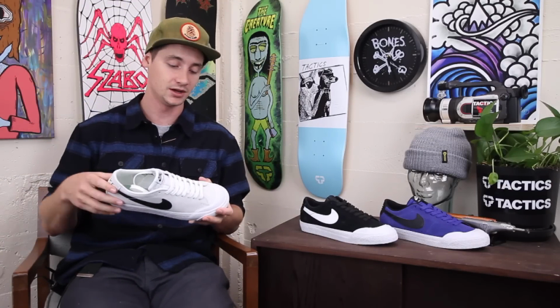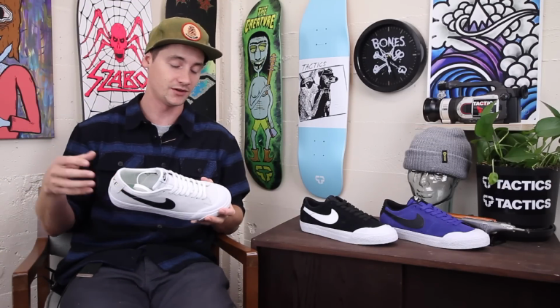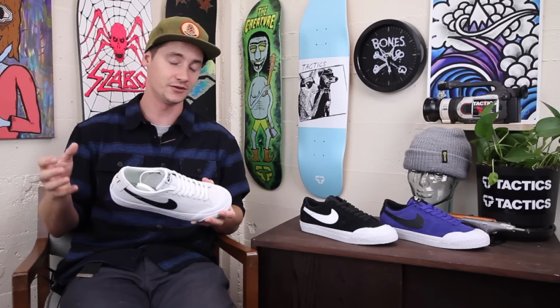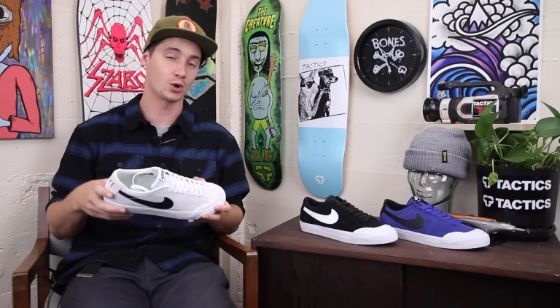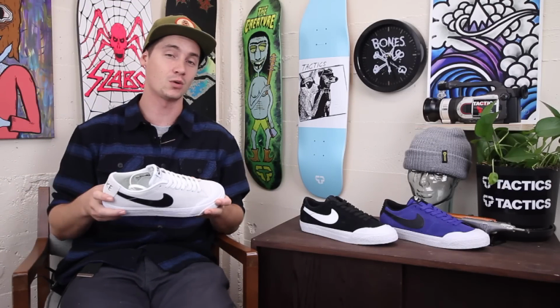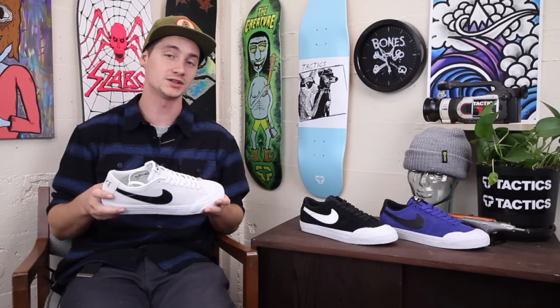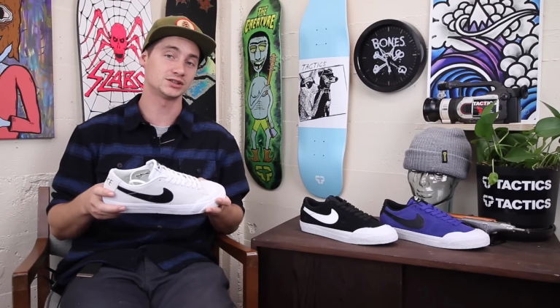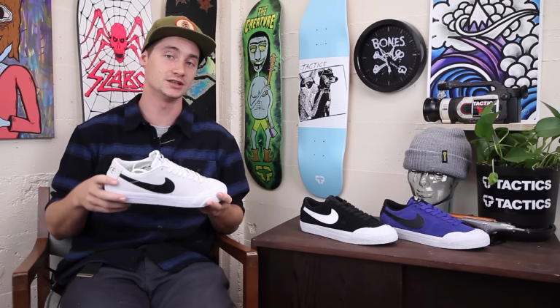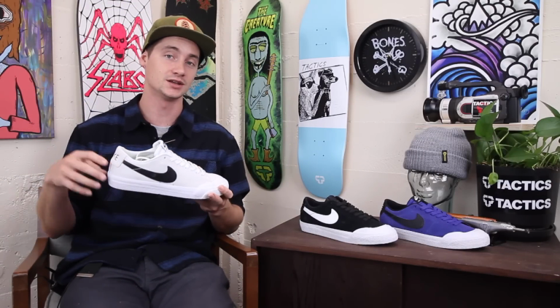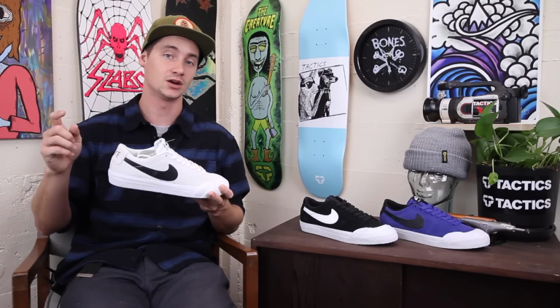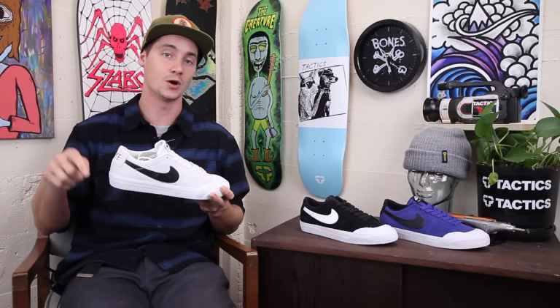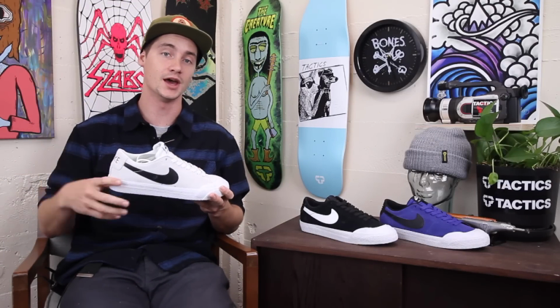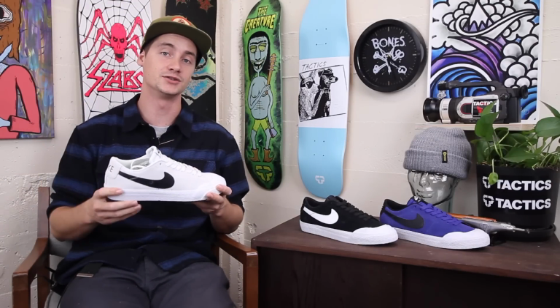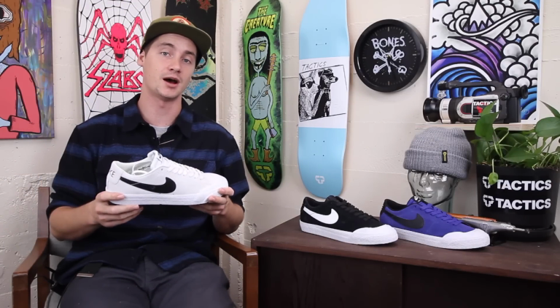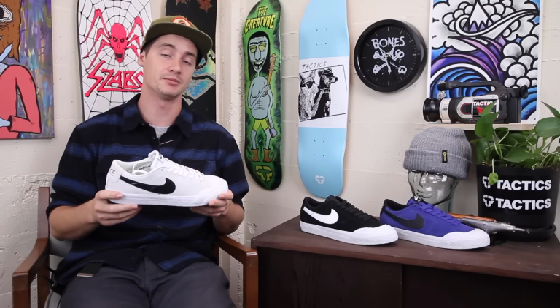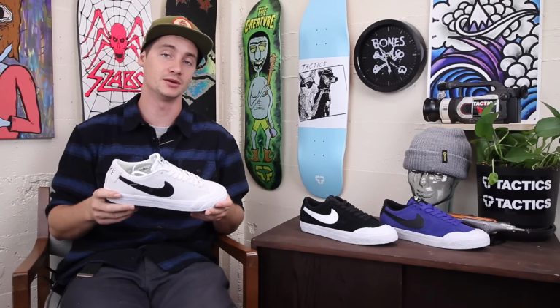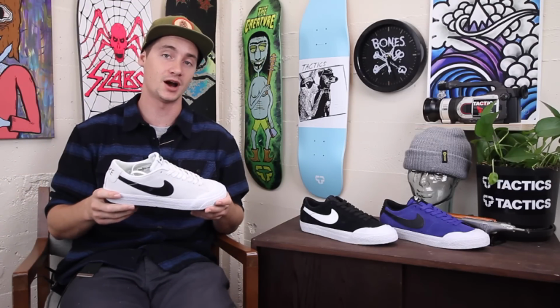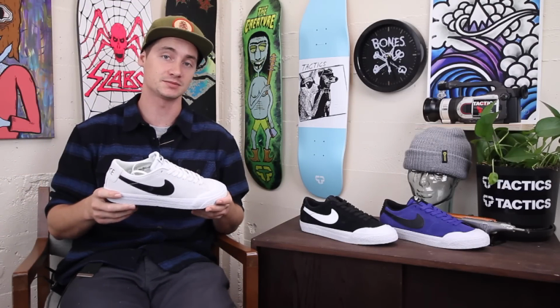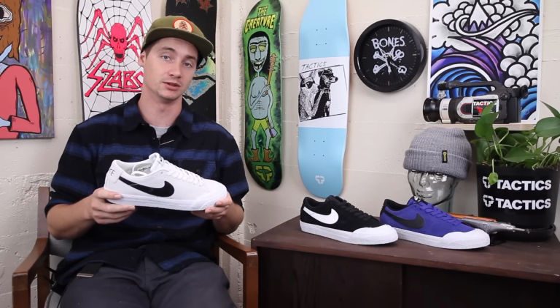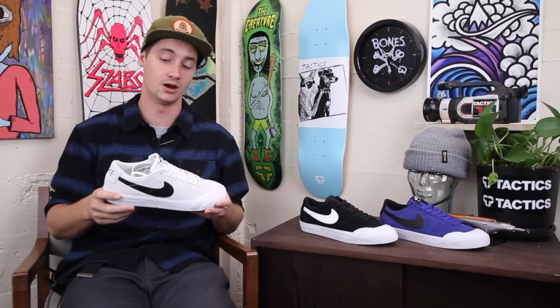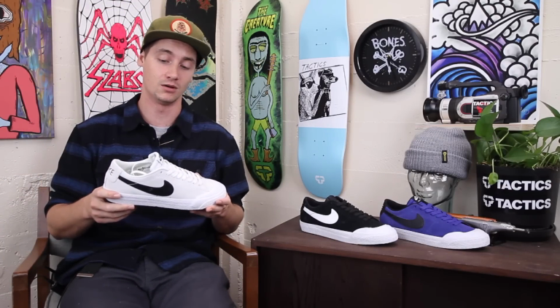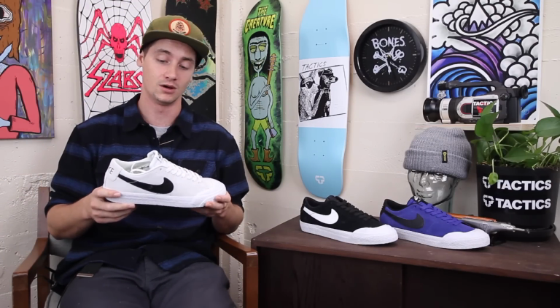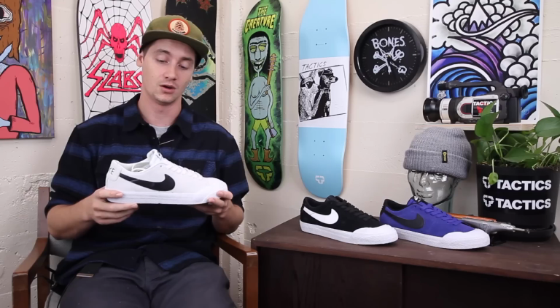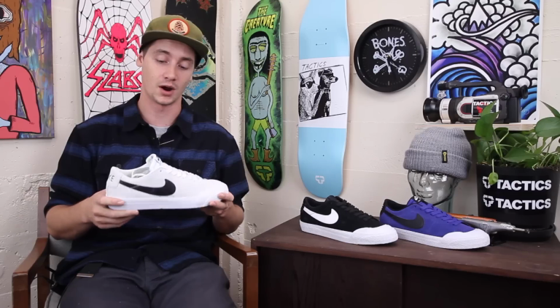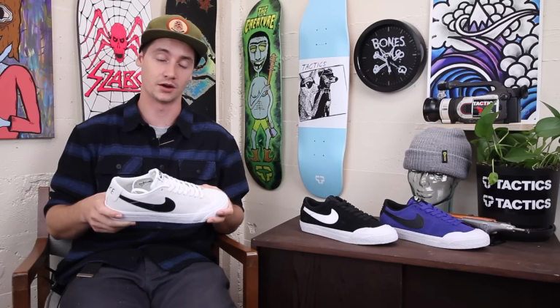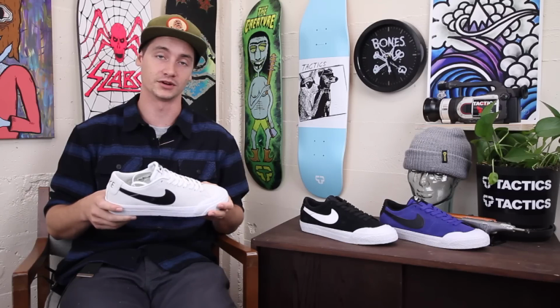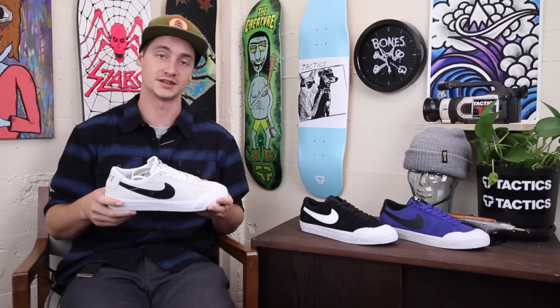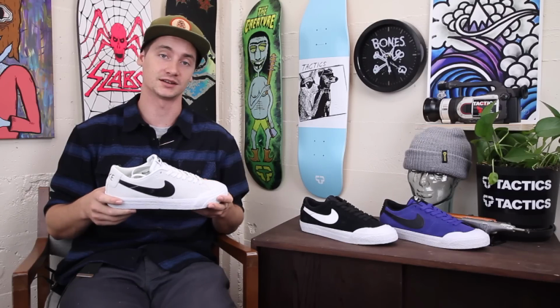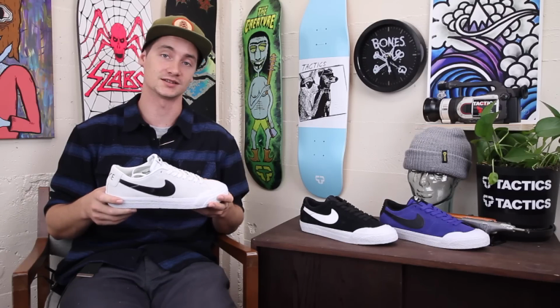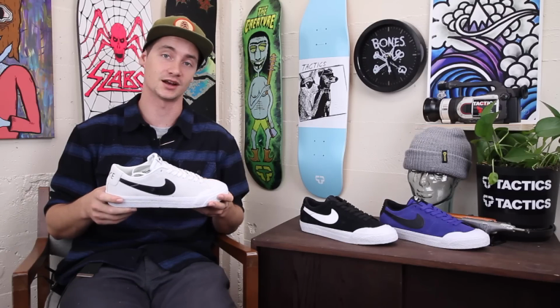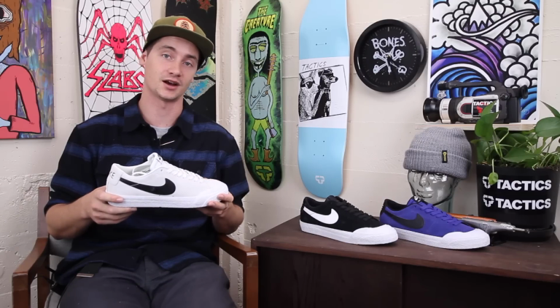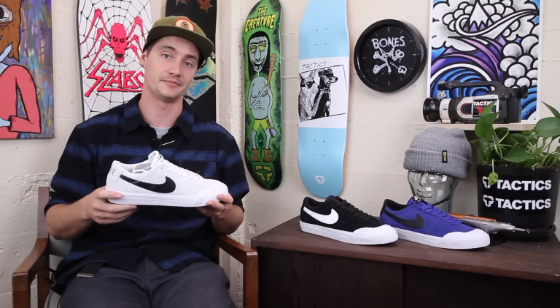If you have any more questions, go ahead and drop them in the box below or head over to tactics.com.